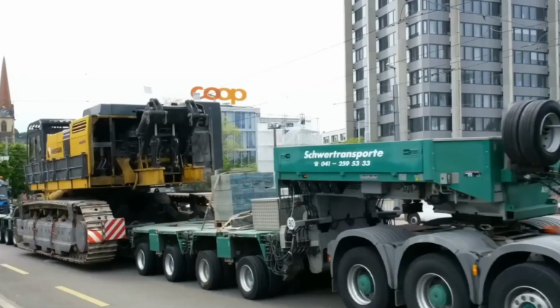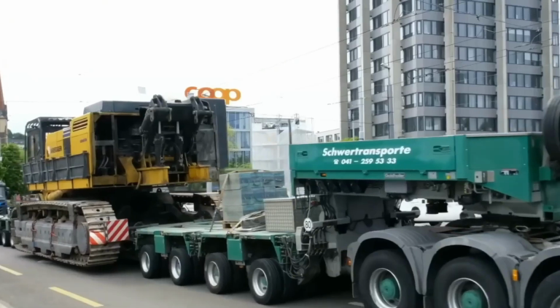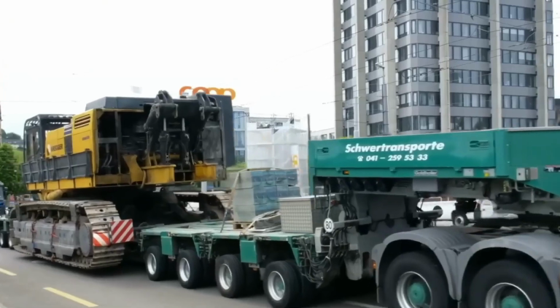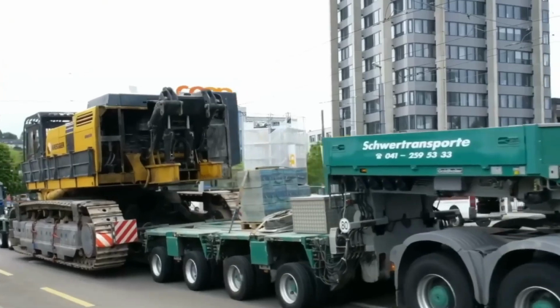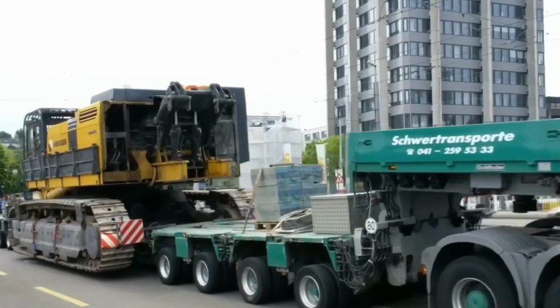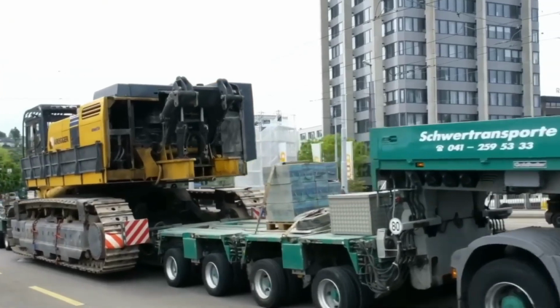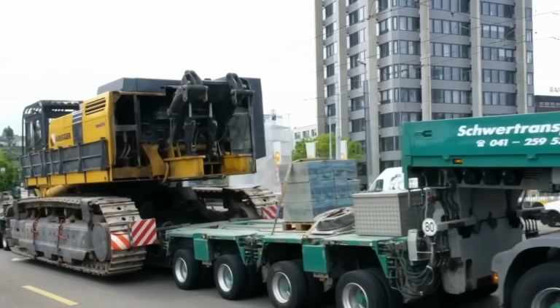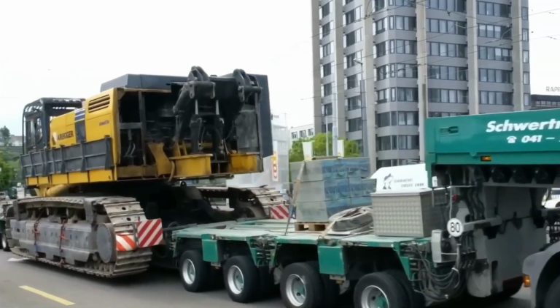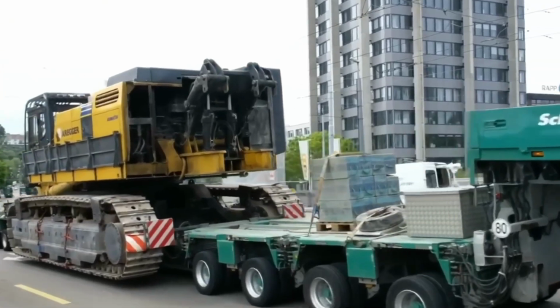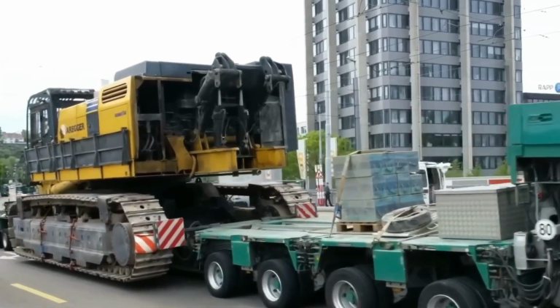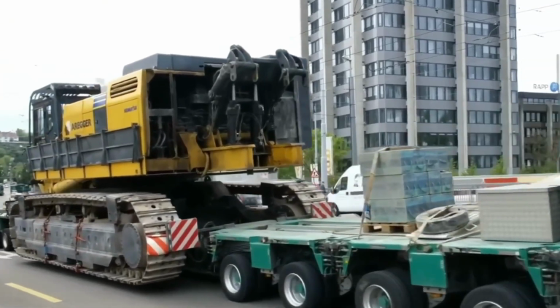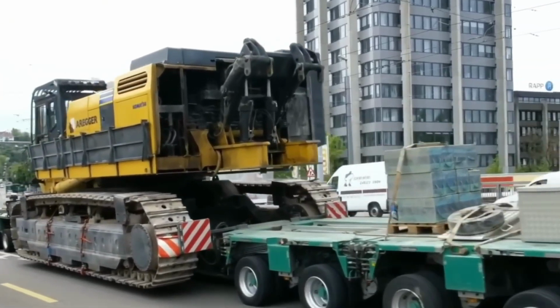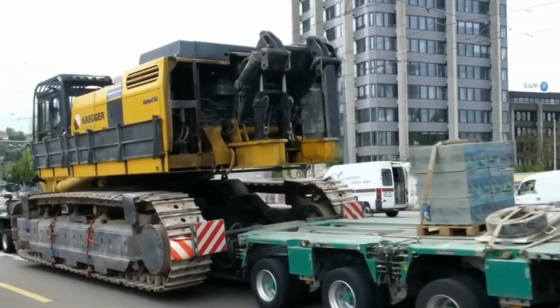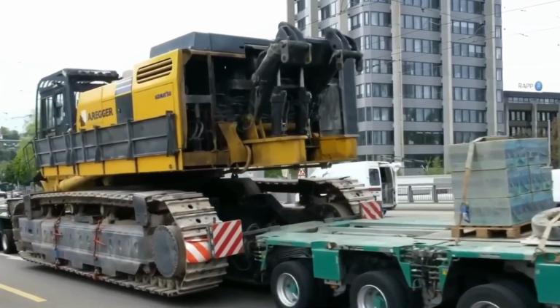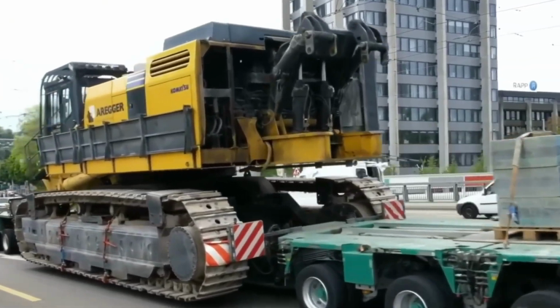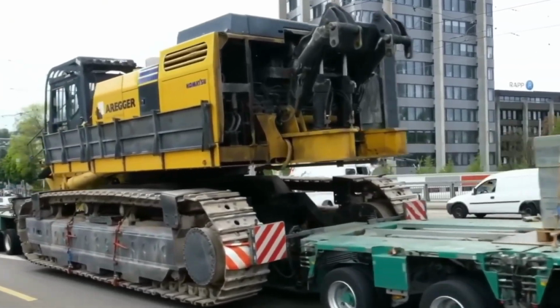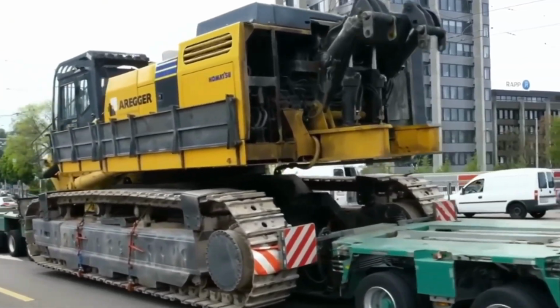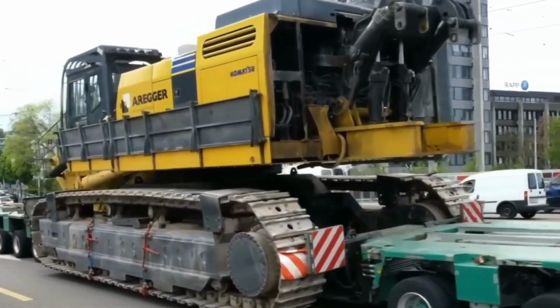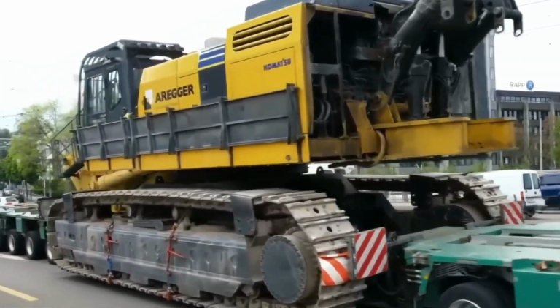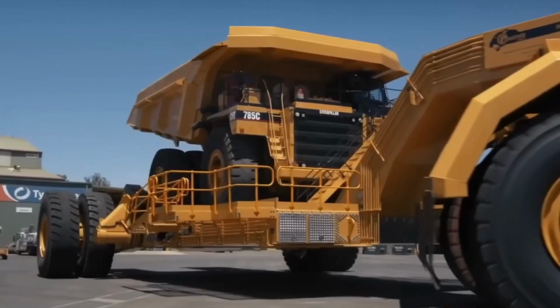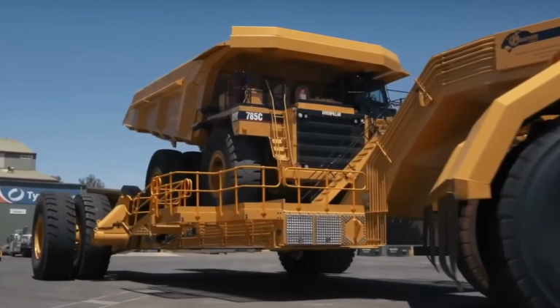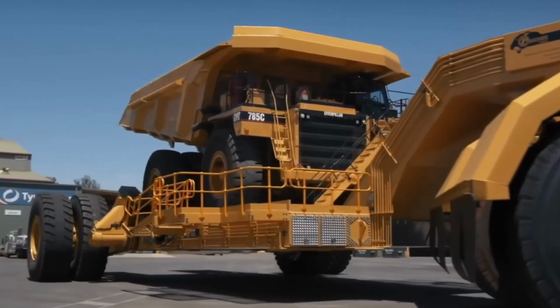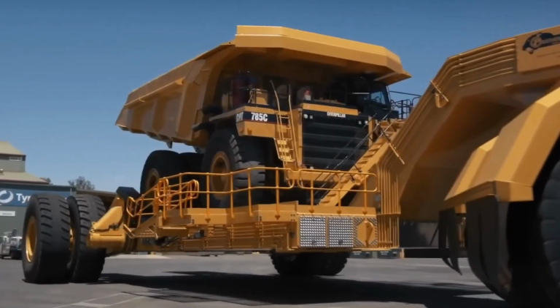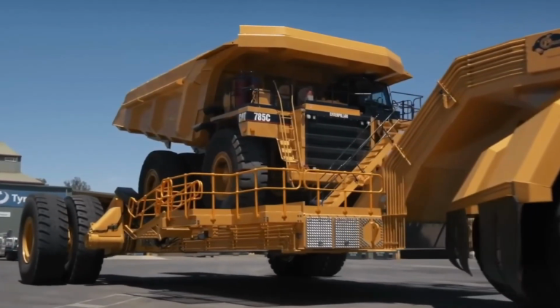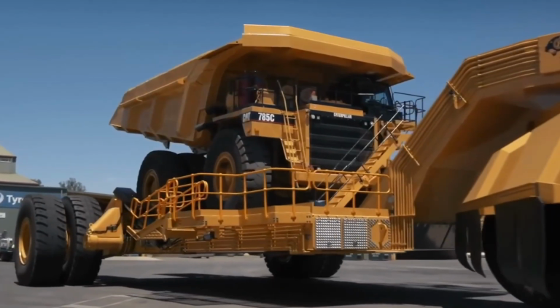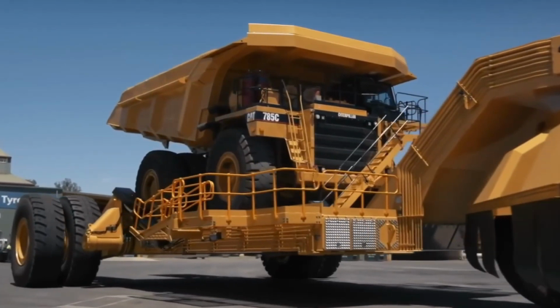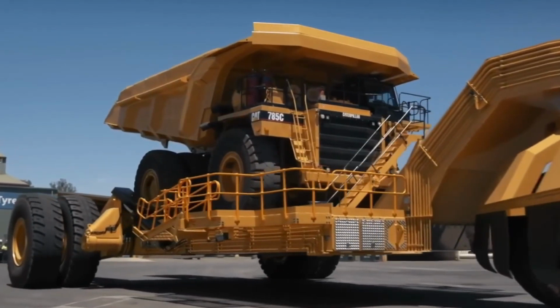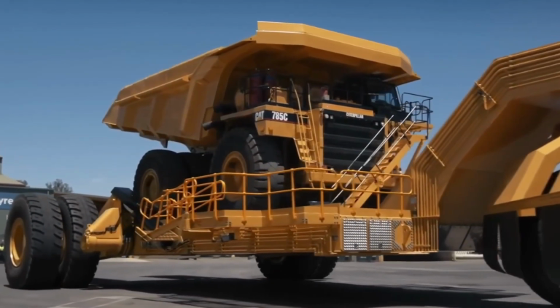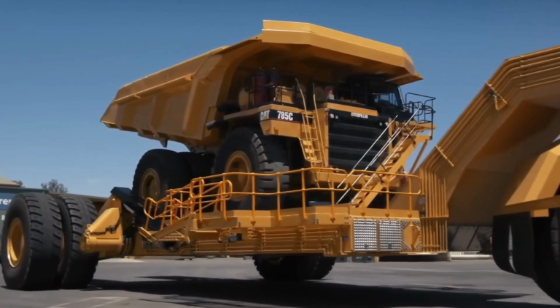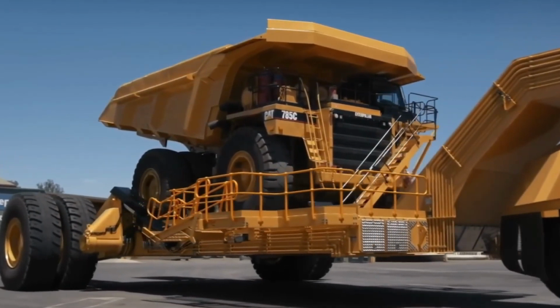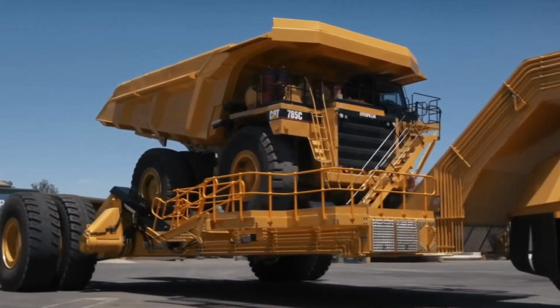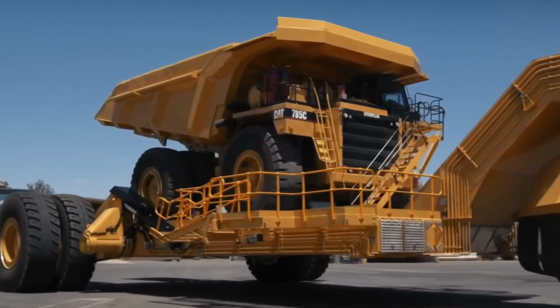Welcome back to the channel that dives into the thrilling world of heavy equipment machines, where power meets precision.